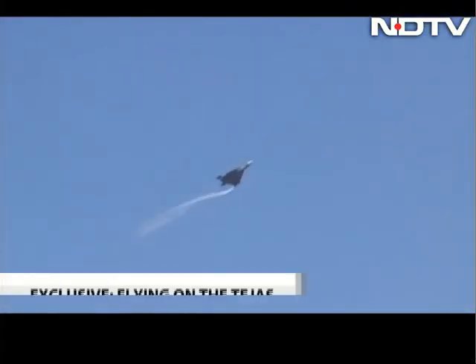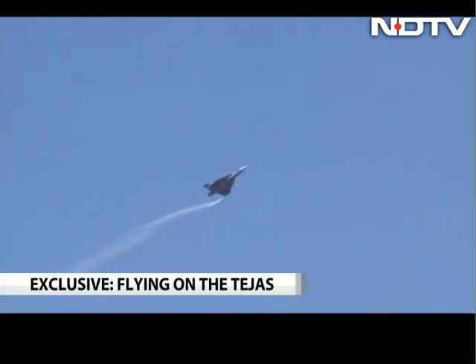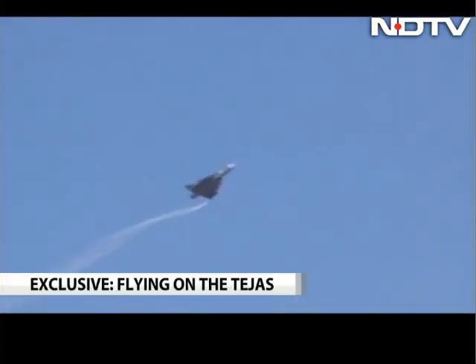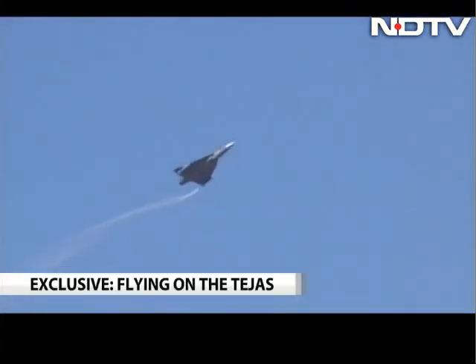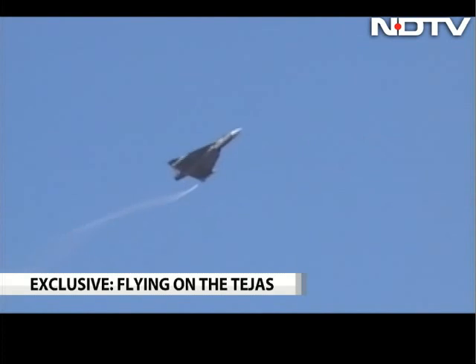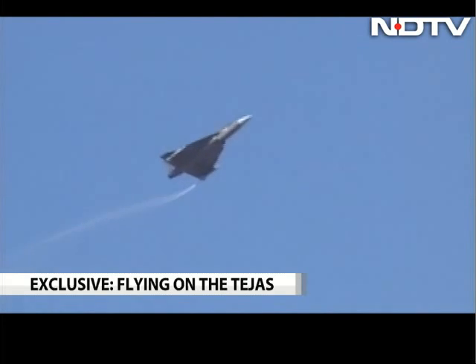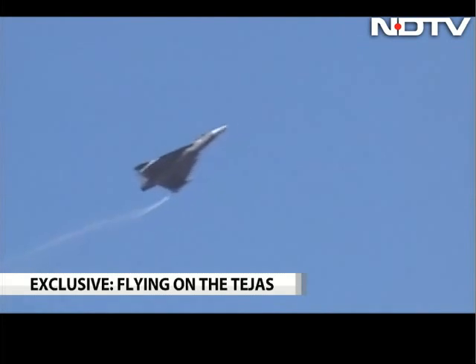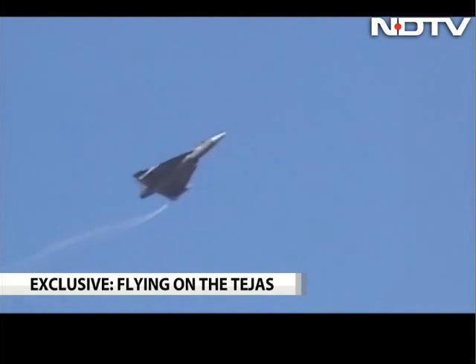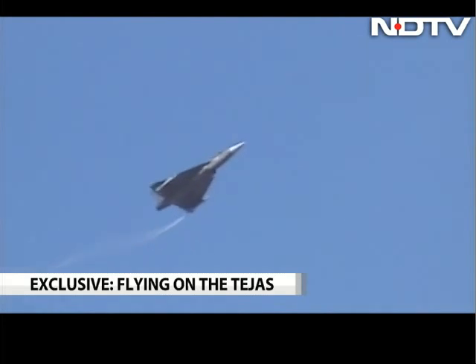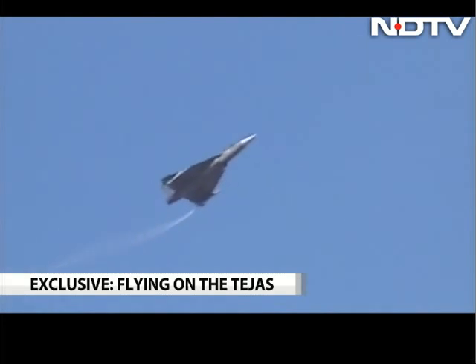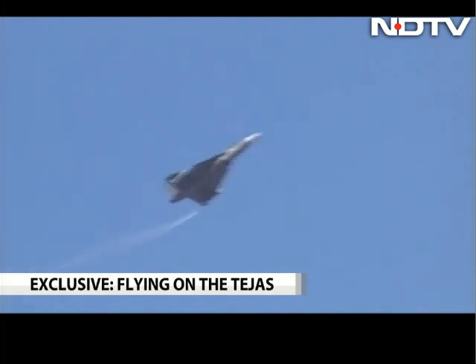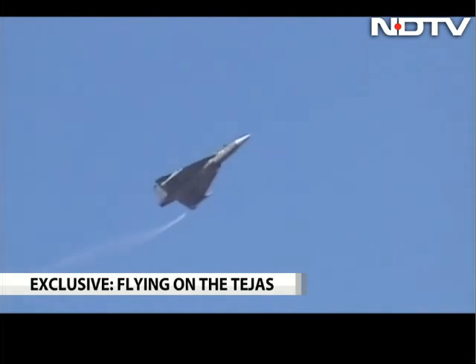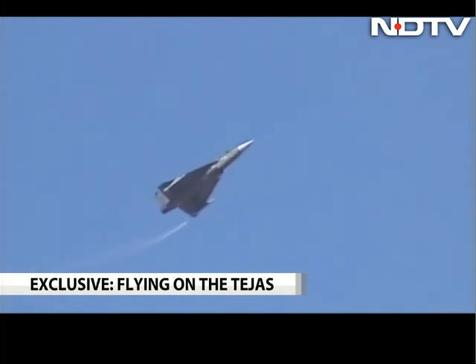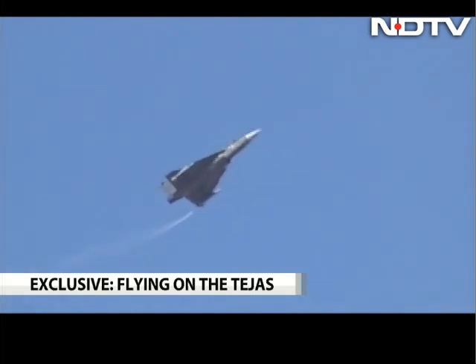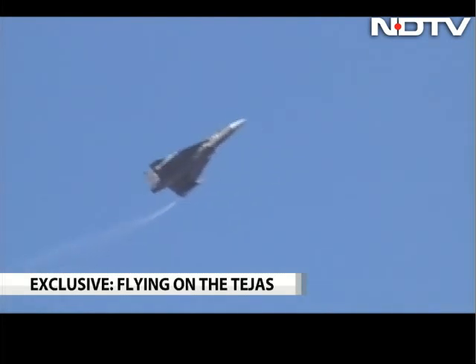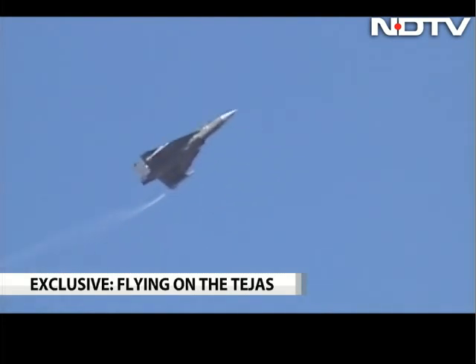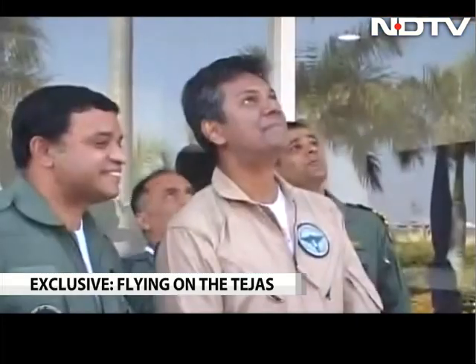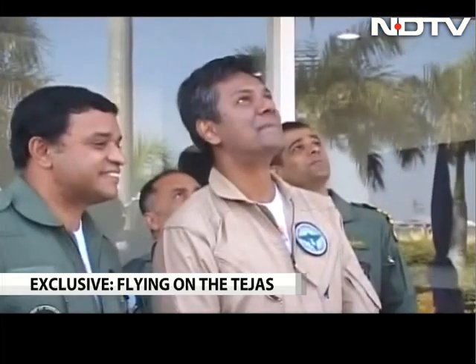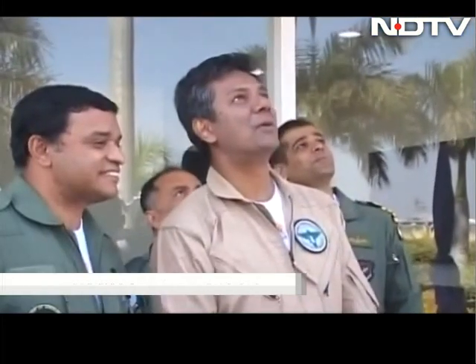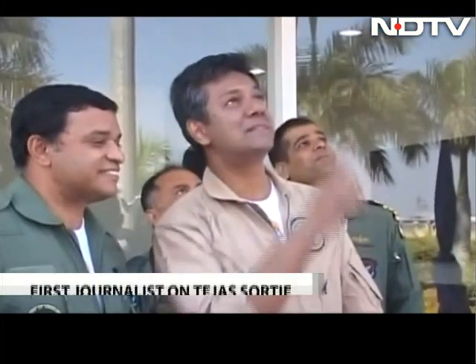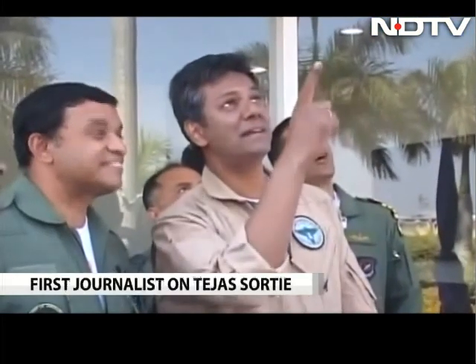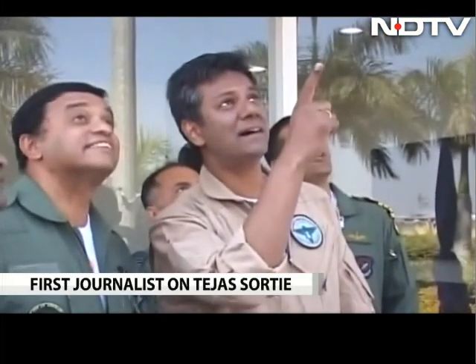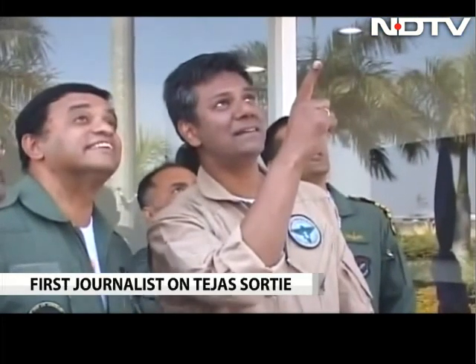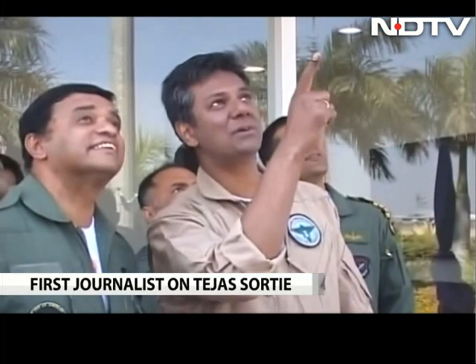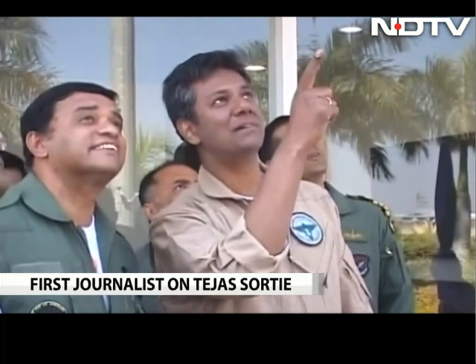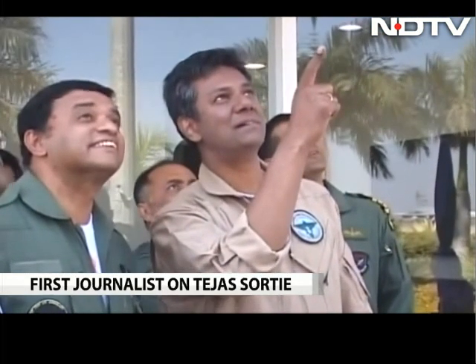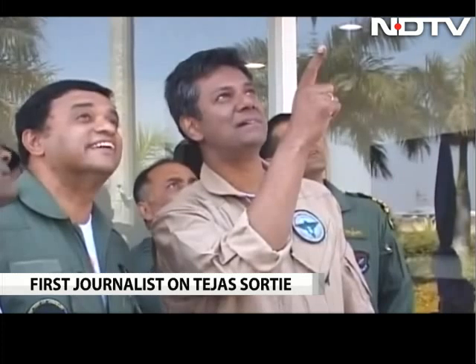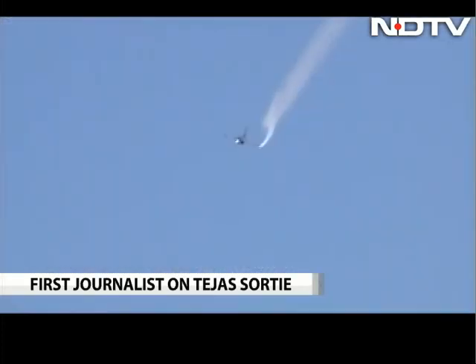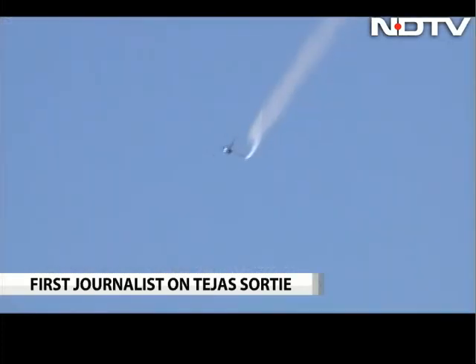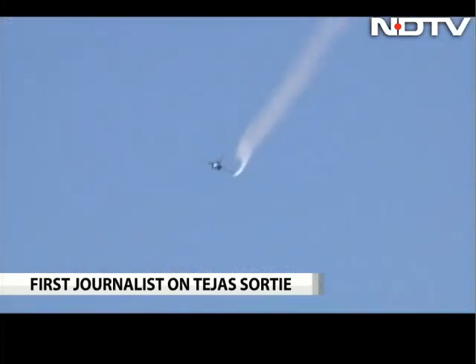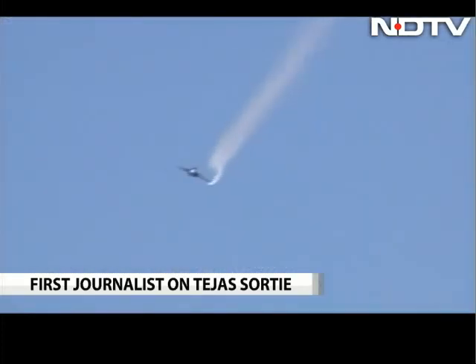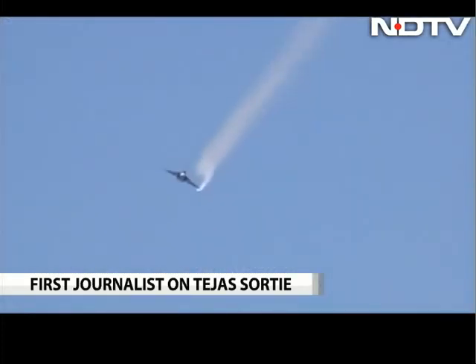For more than two decades, I have been chasing fighter planes around the world, but there was always one combat jet that I desperately wanted to fly.